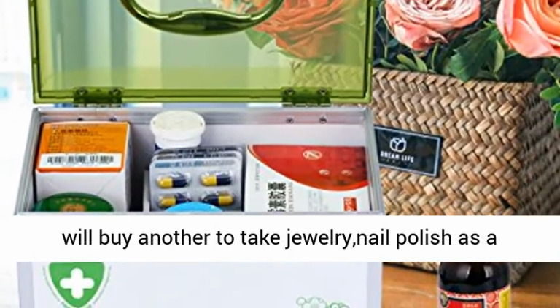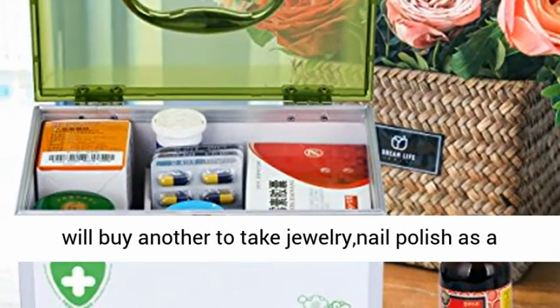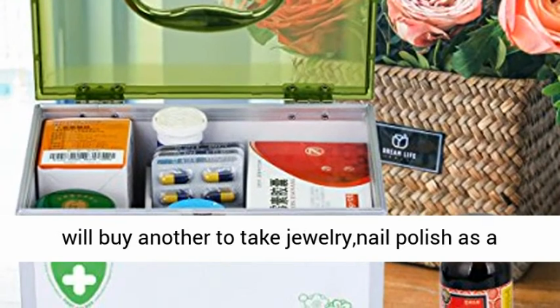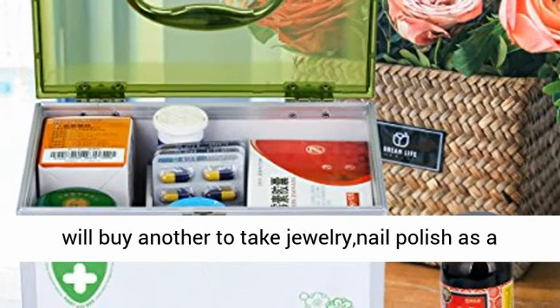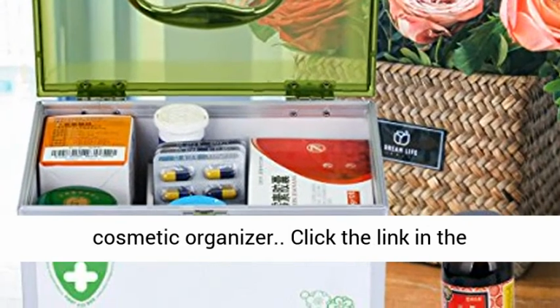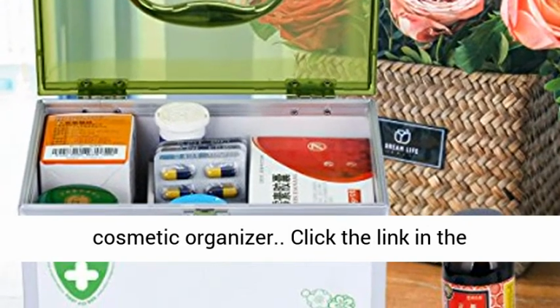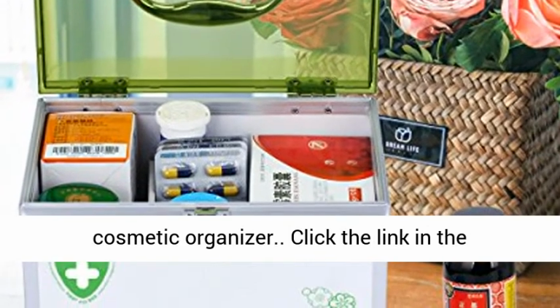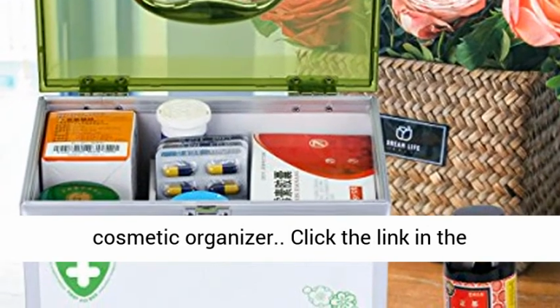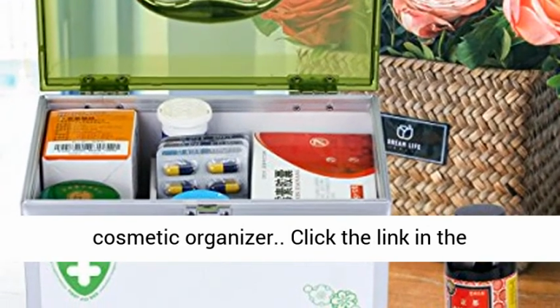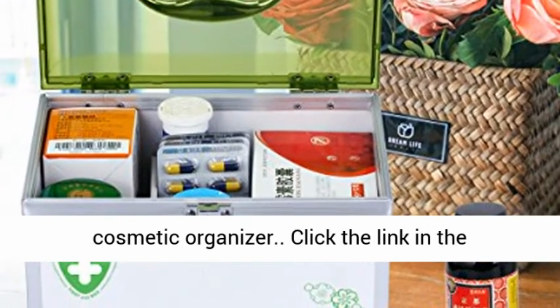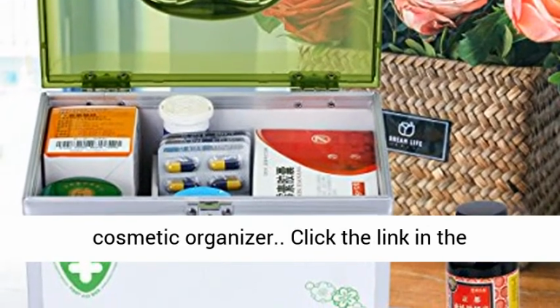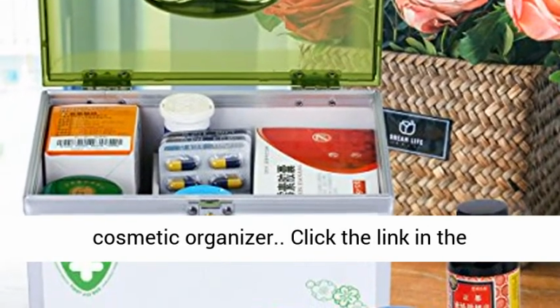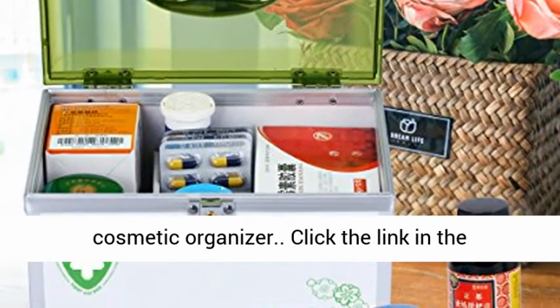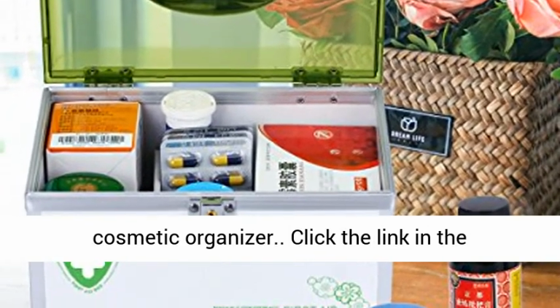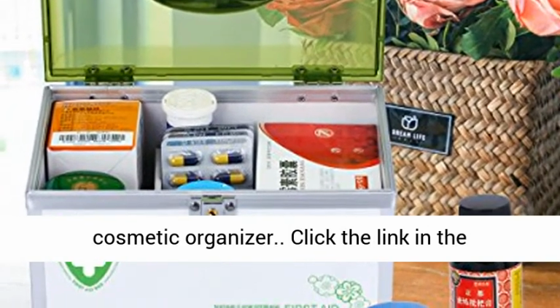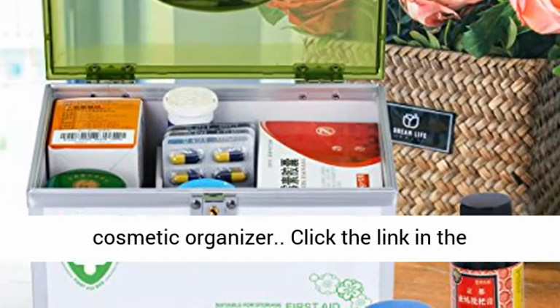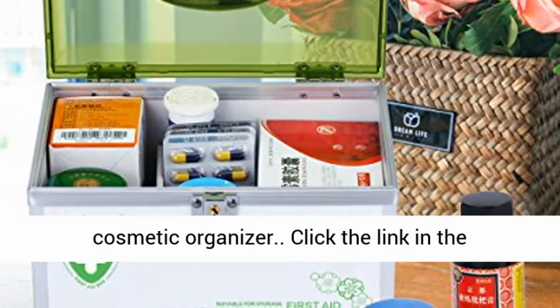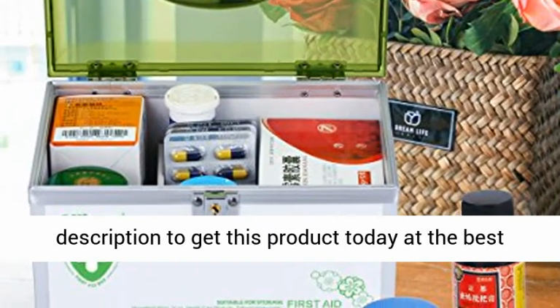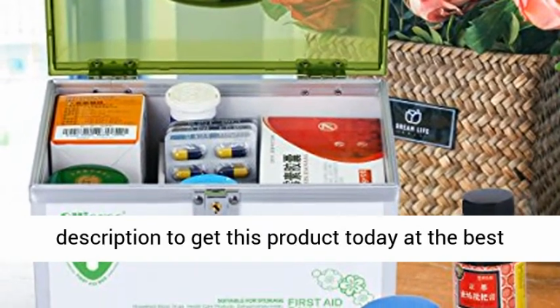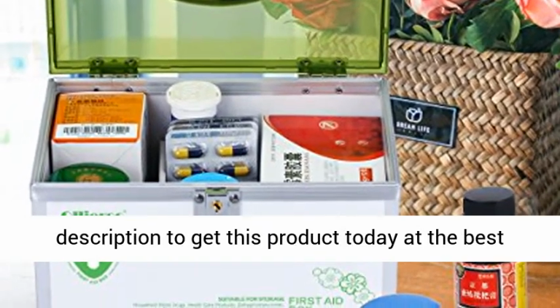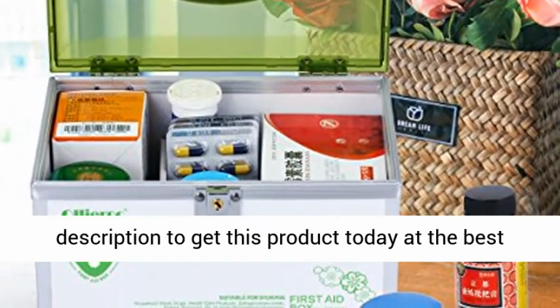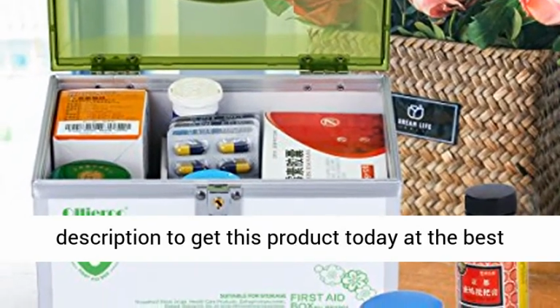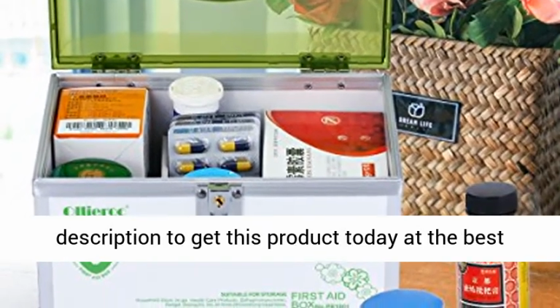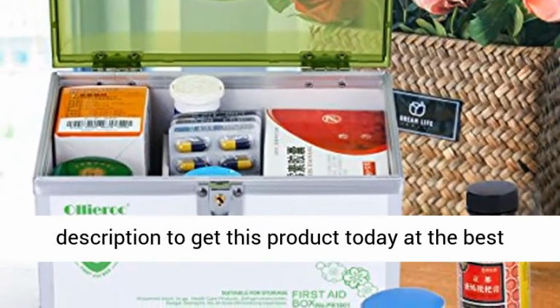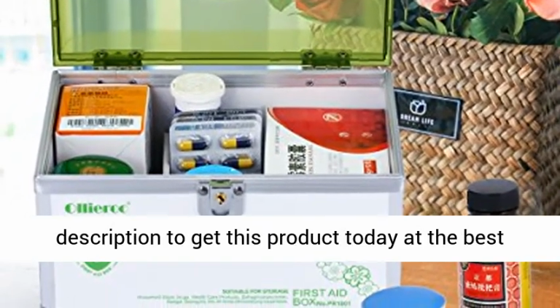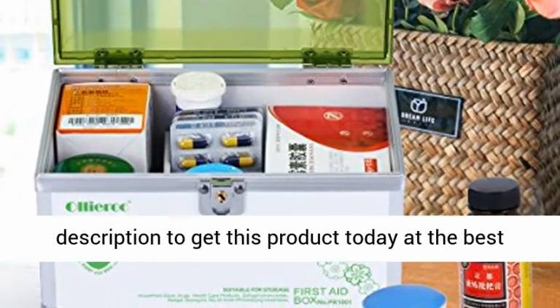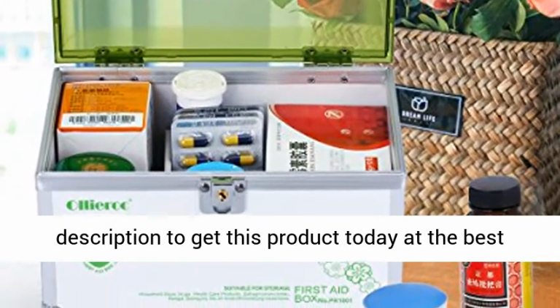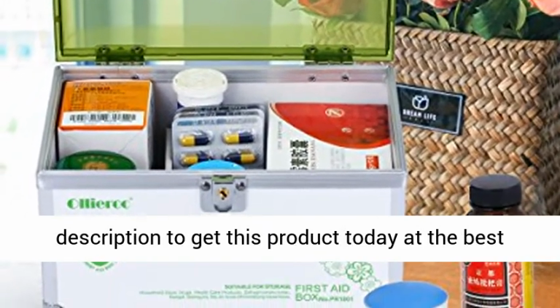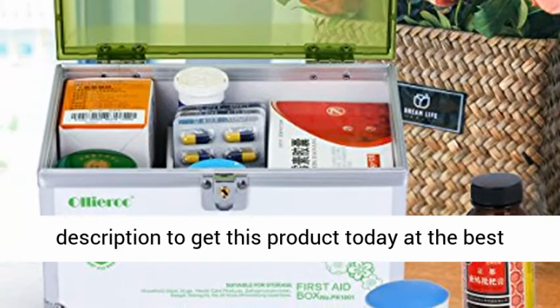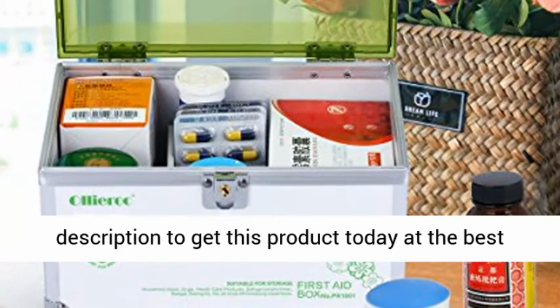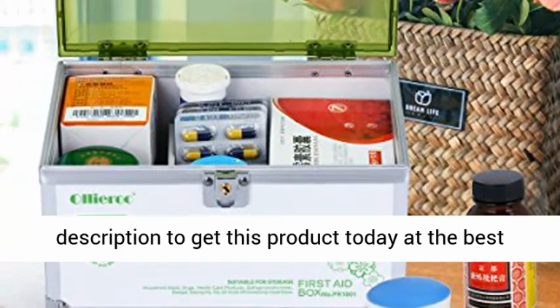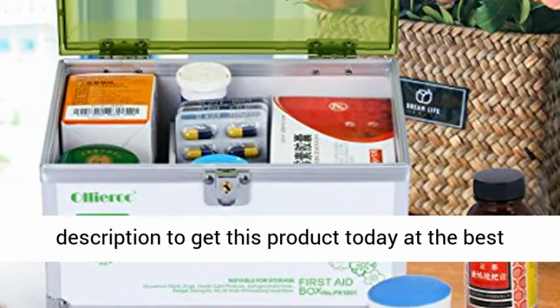You can also use it for nail polish as a cosmetic organizer. Click the link in the description to get this product today at the best price.